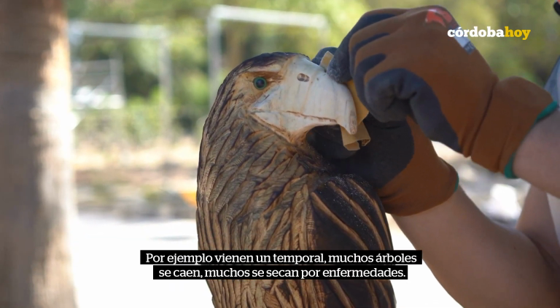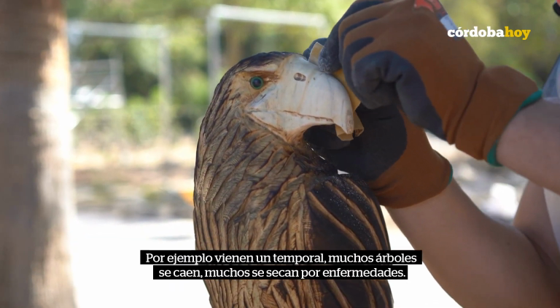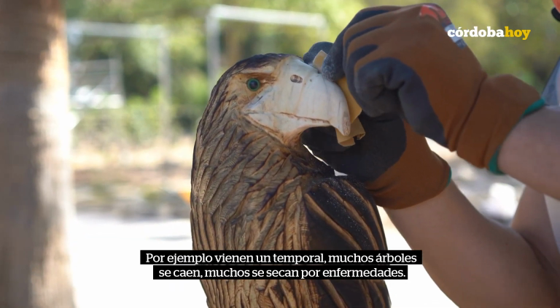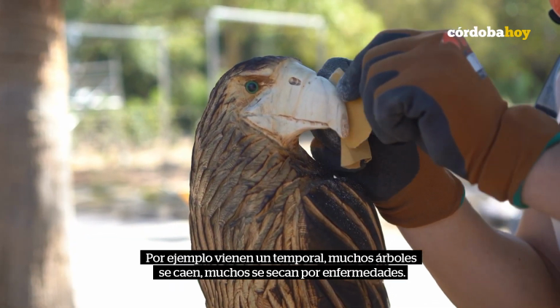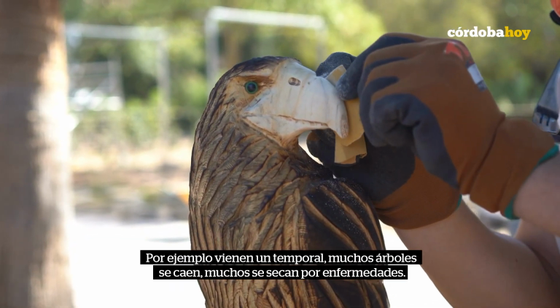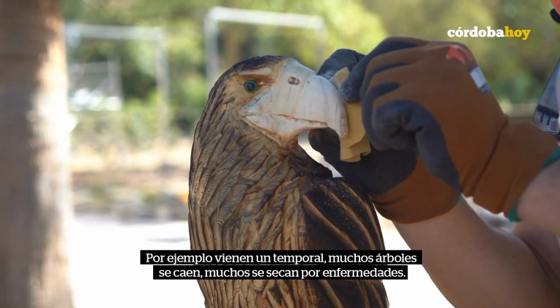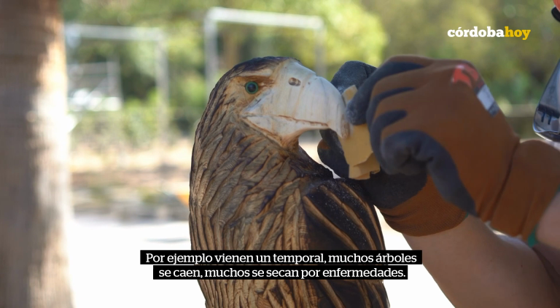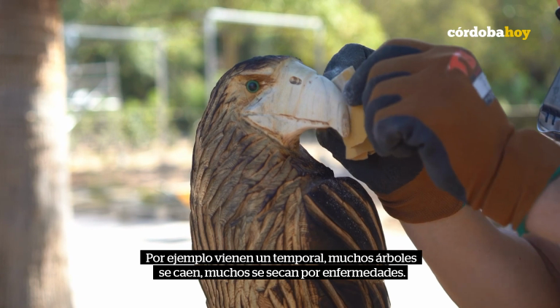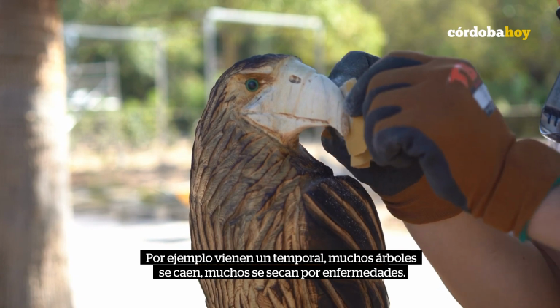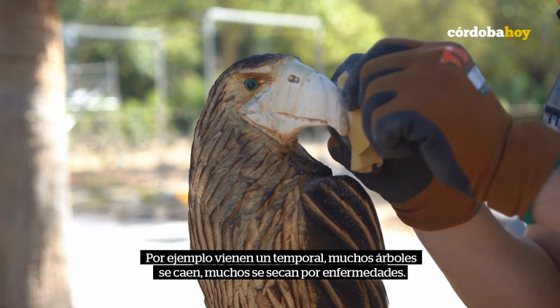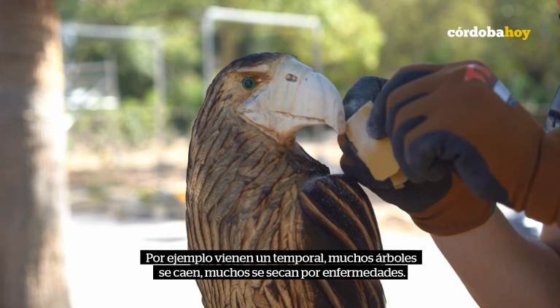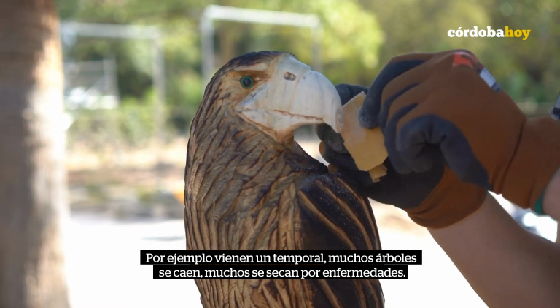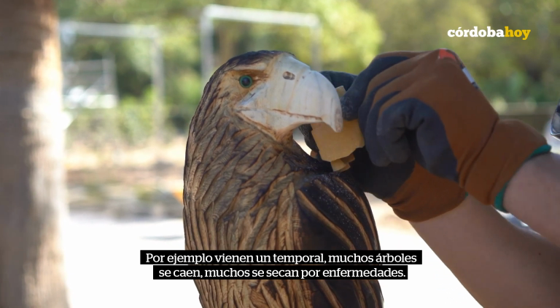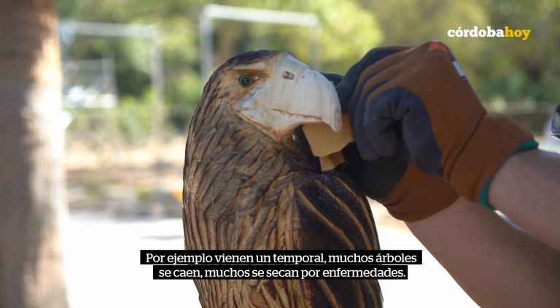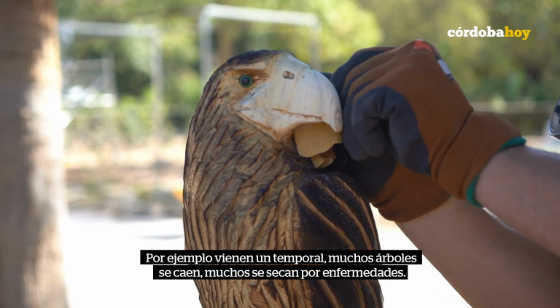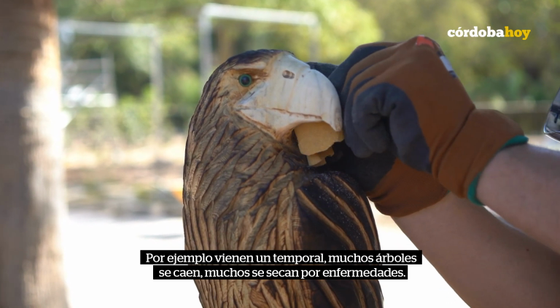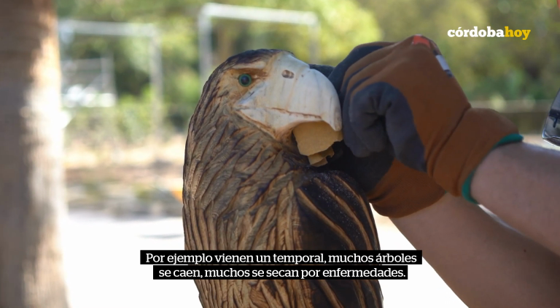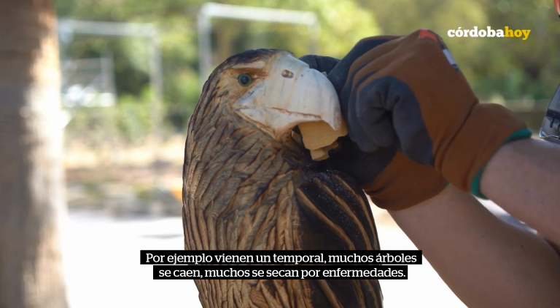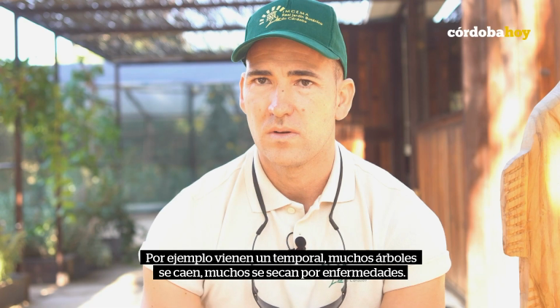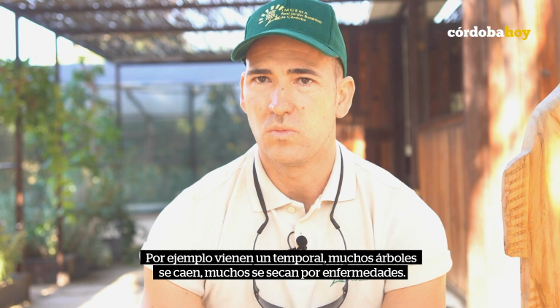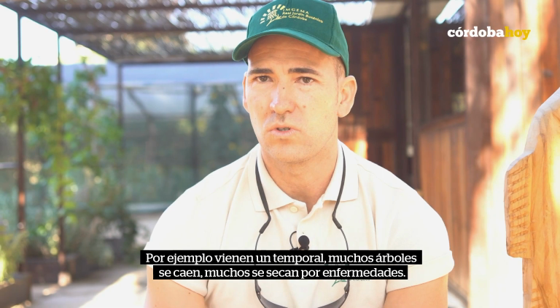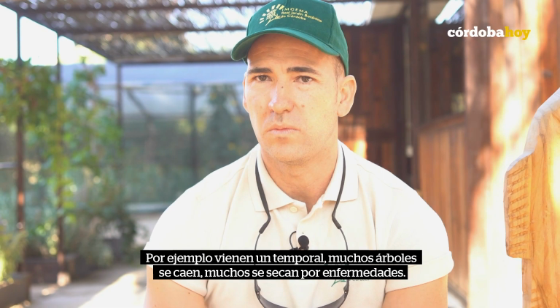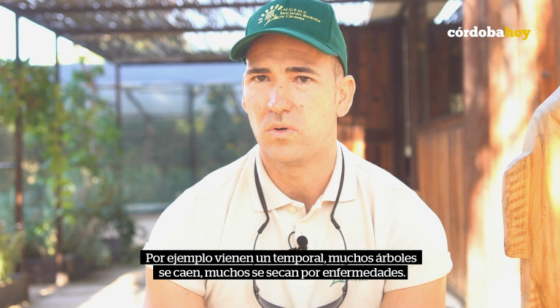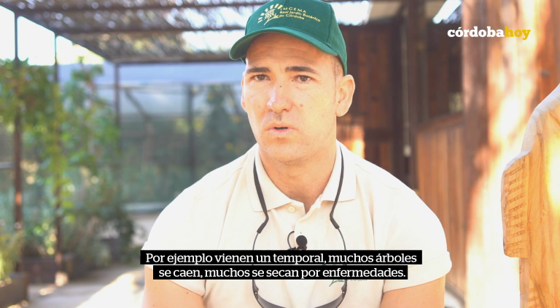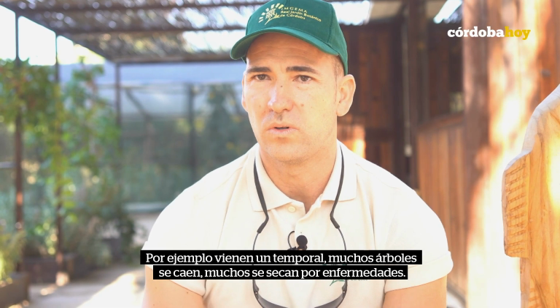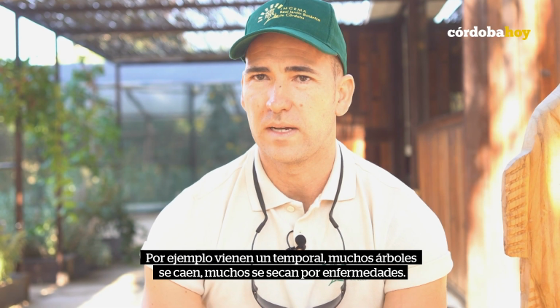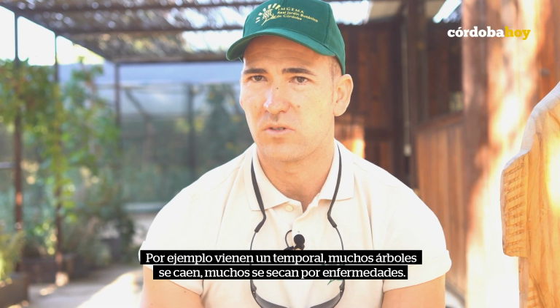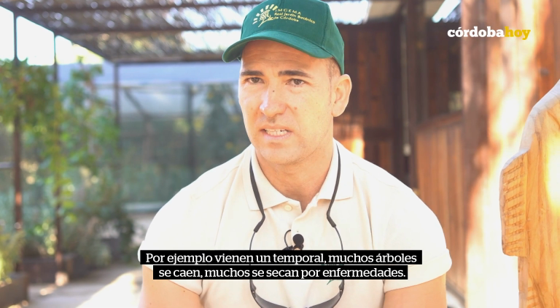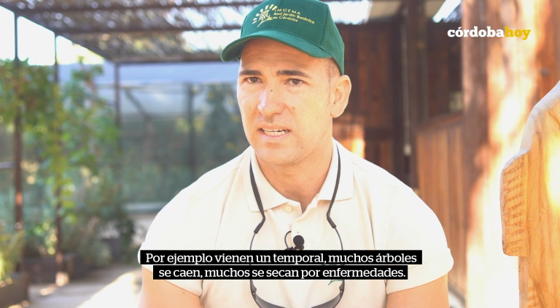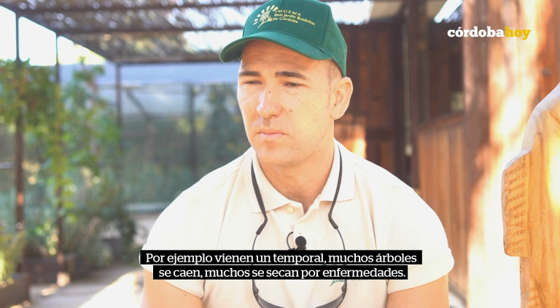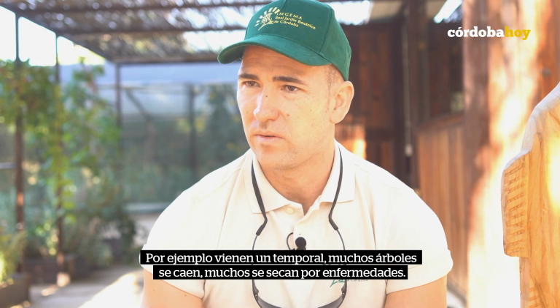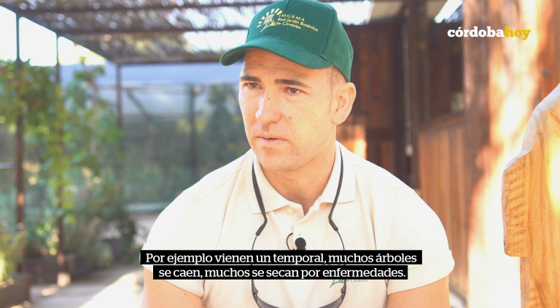With time, many trees fall, many diseases, many diseases, etc.